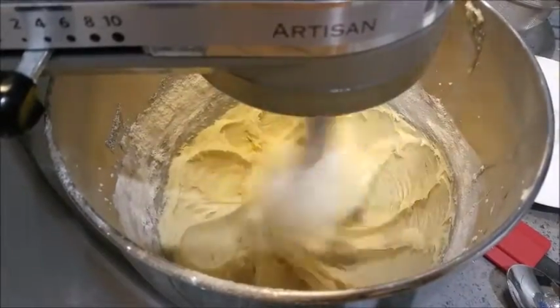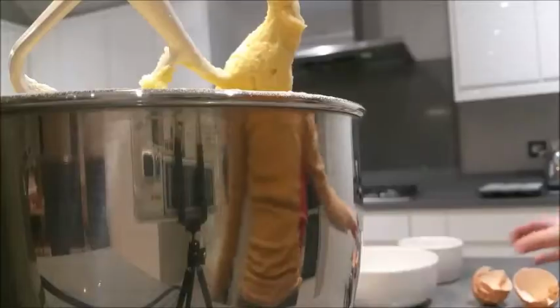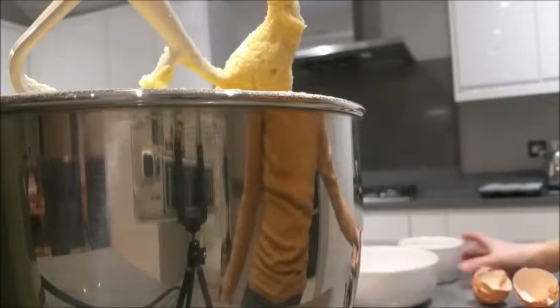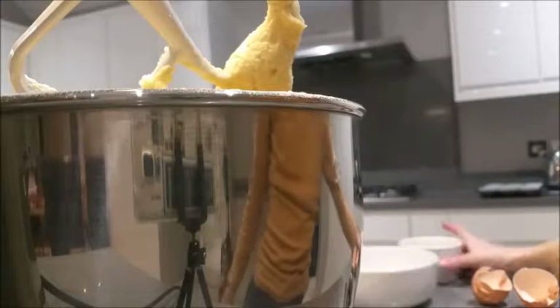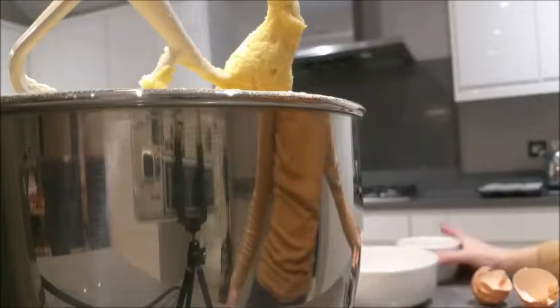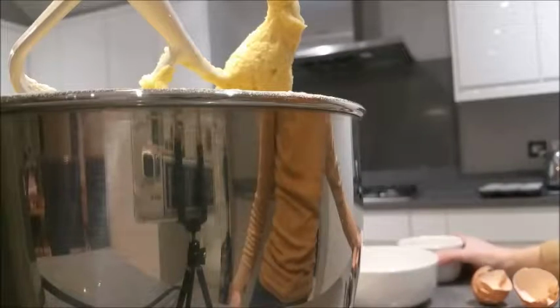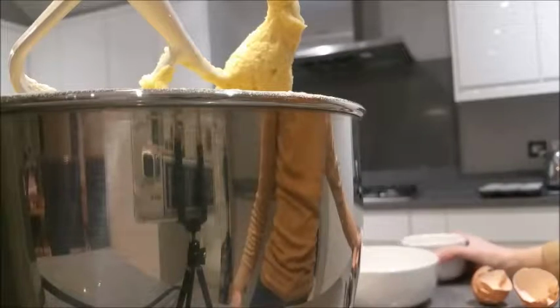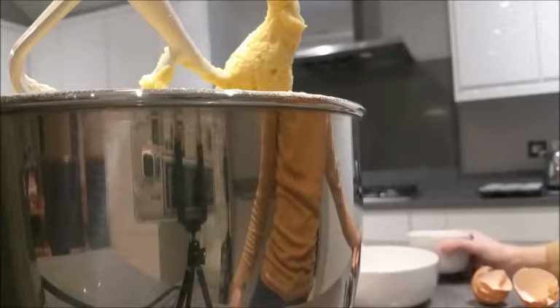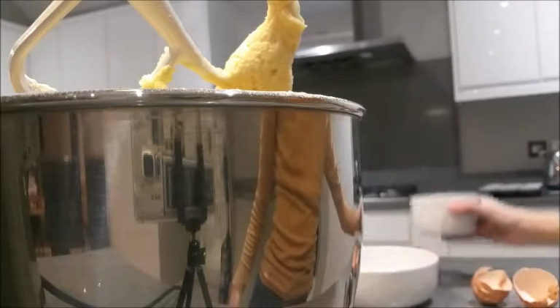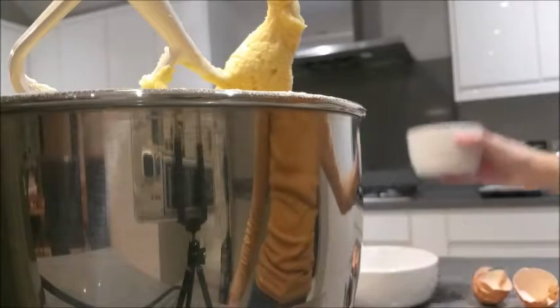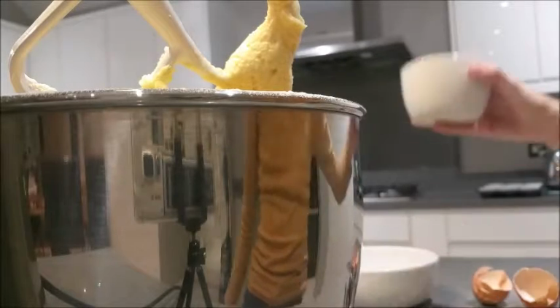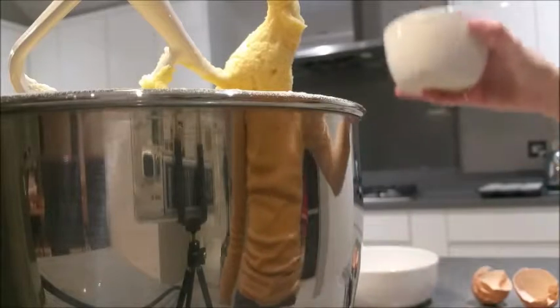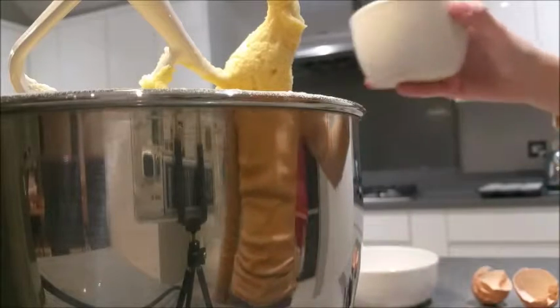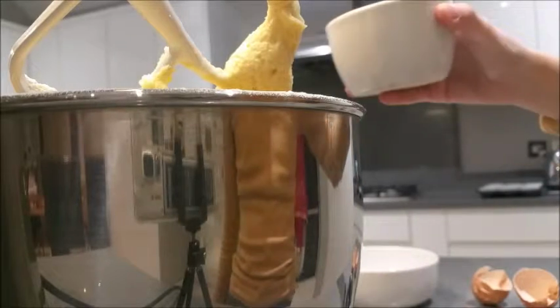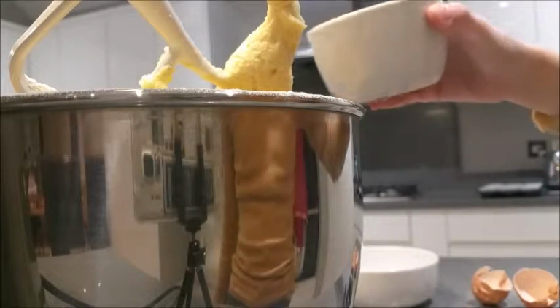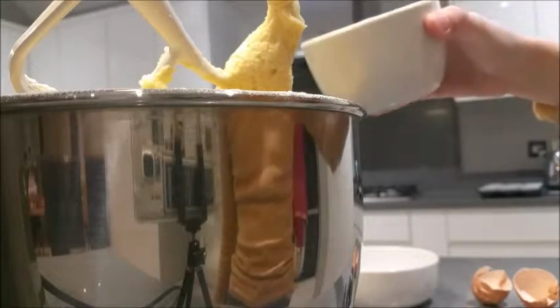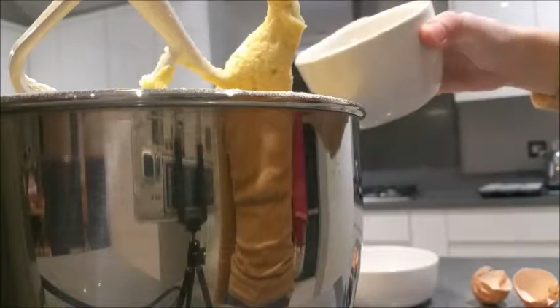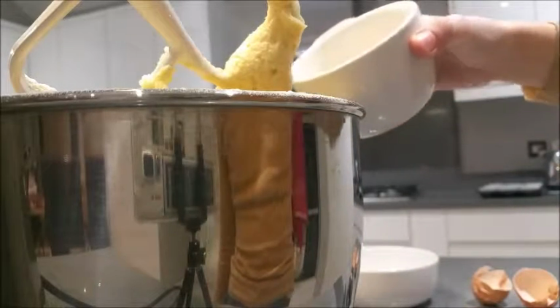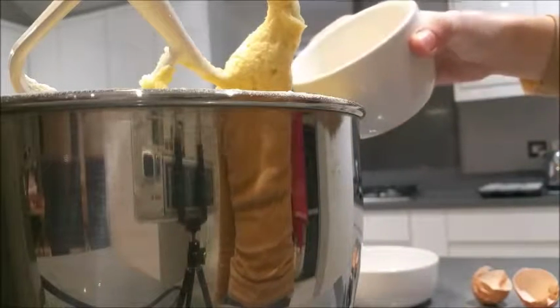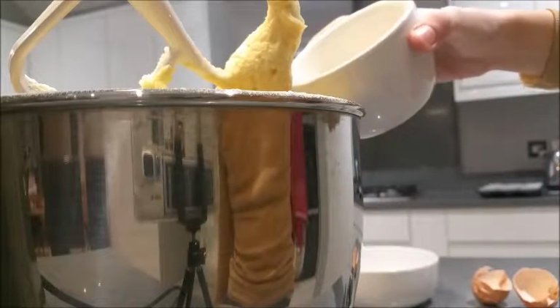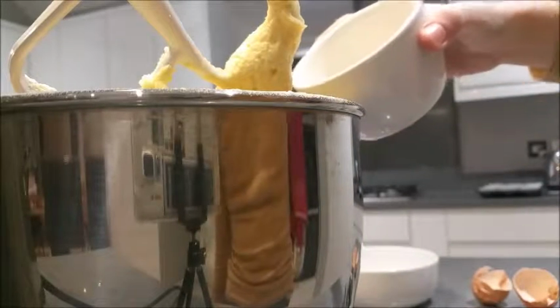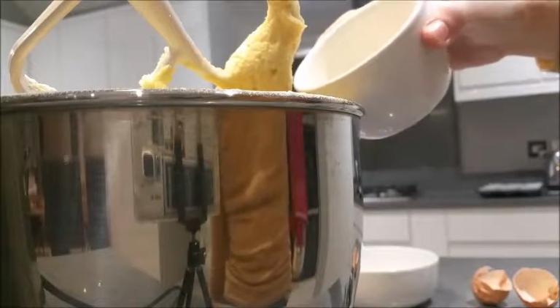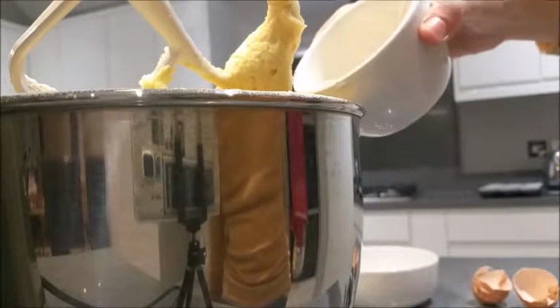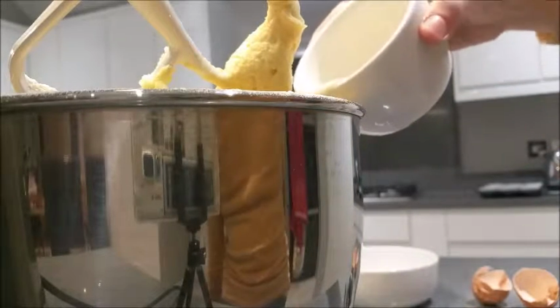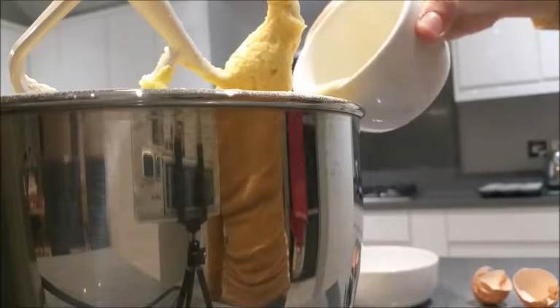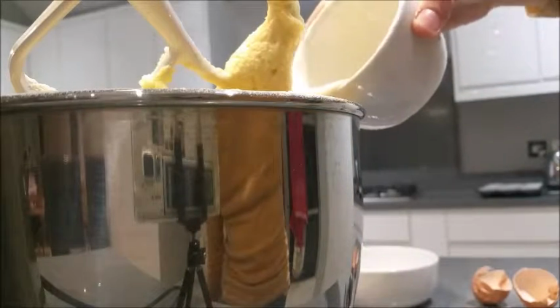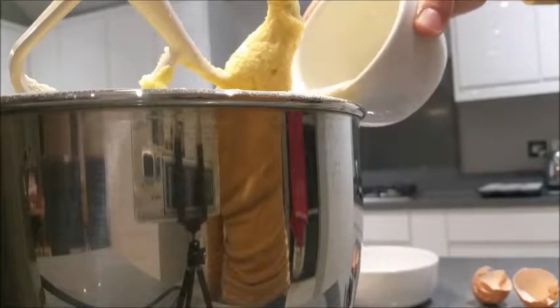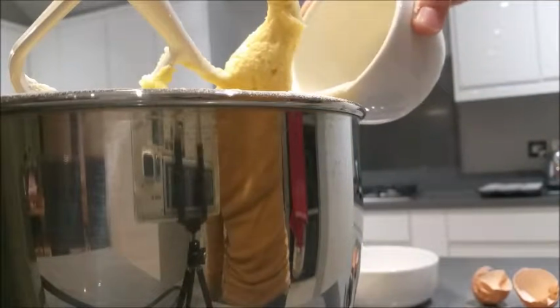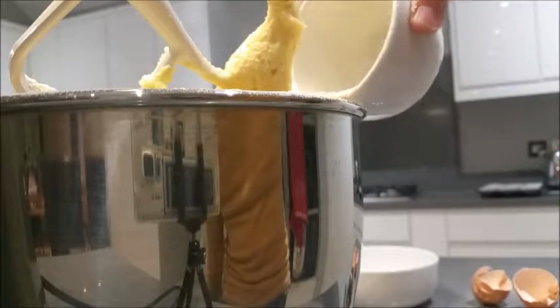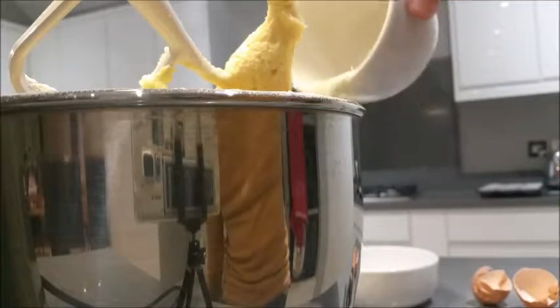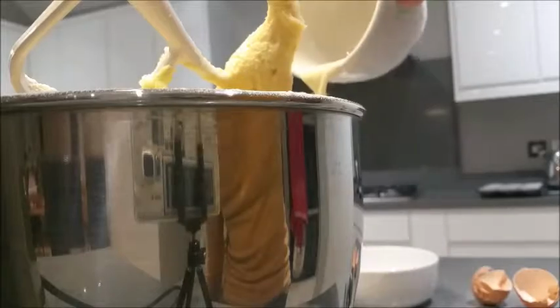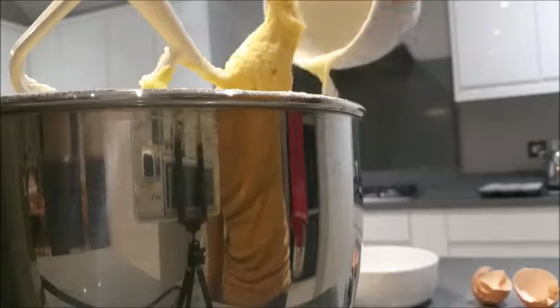Now add in the milk, mixing it together for a few more minutes until it makes a smooth and pale mixture.